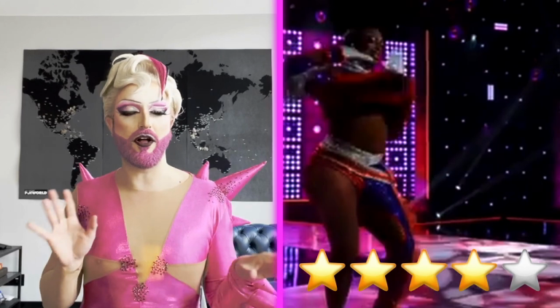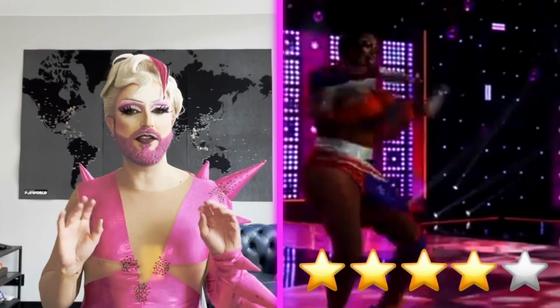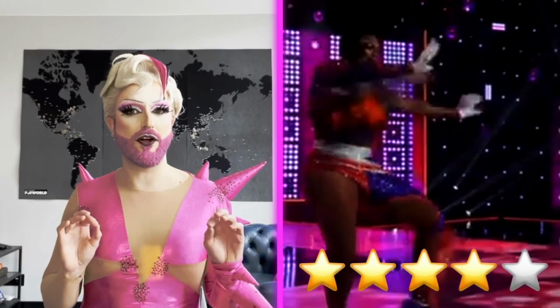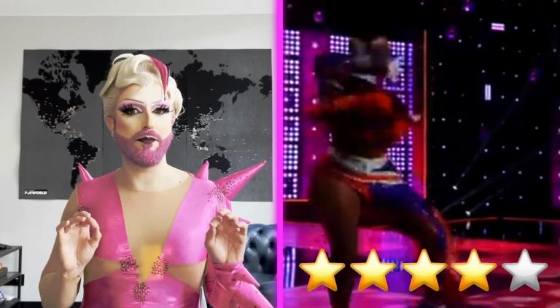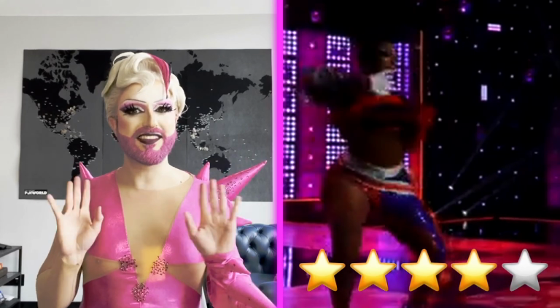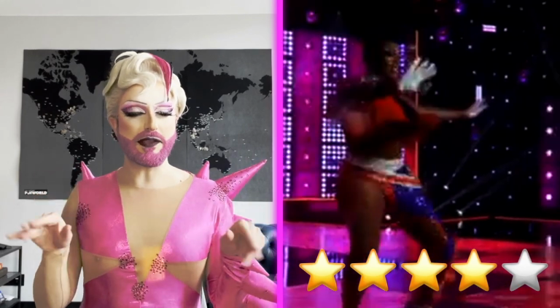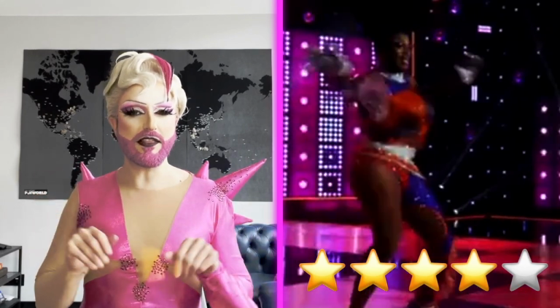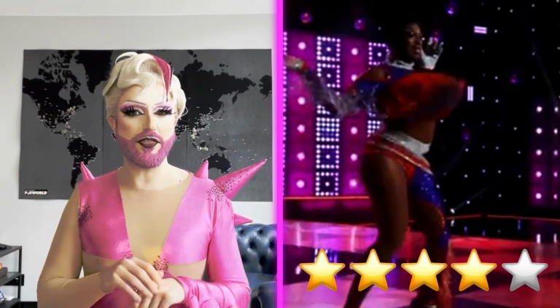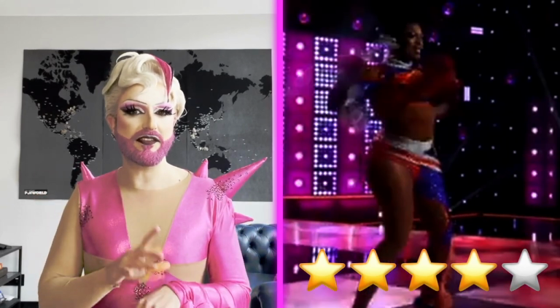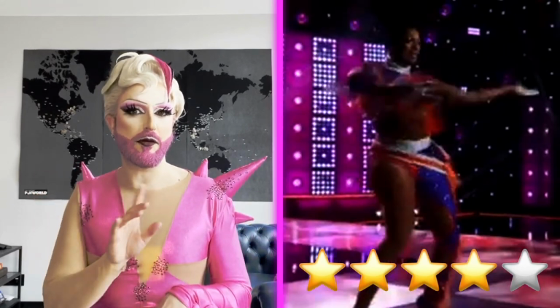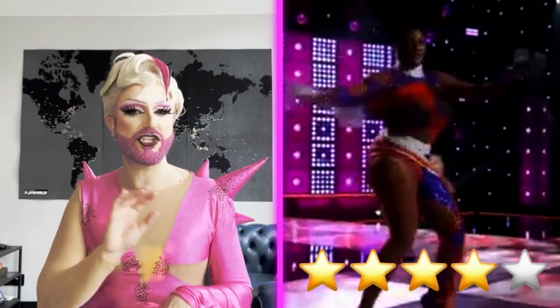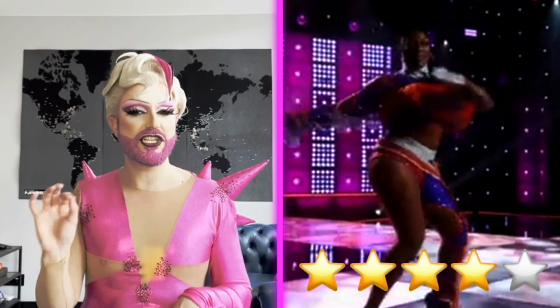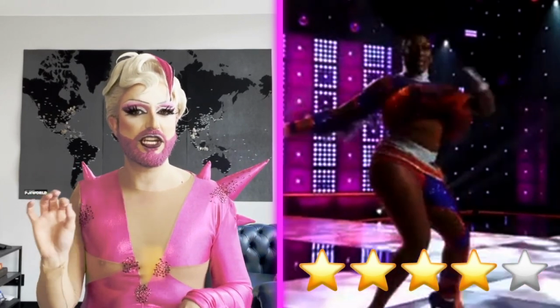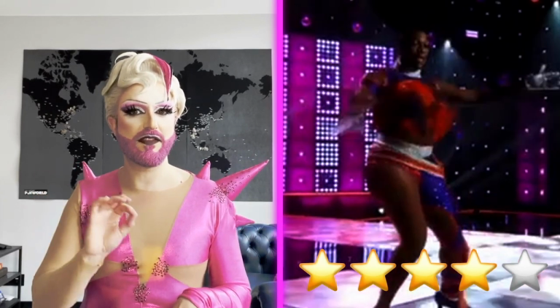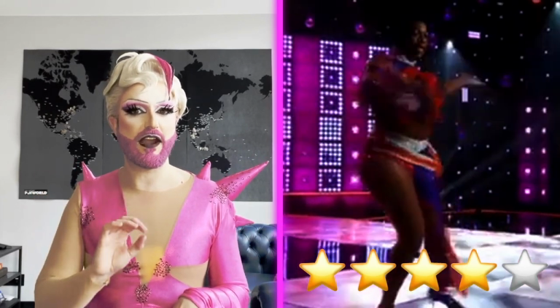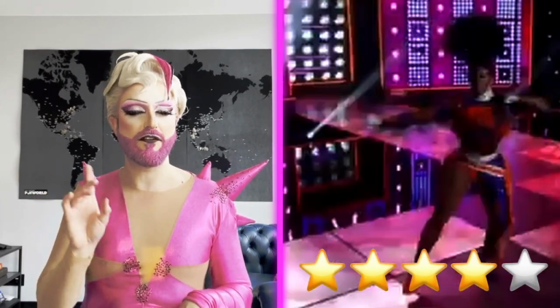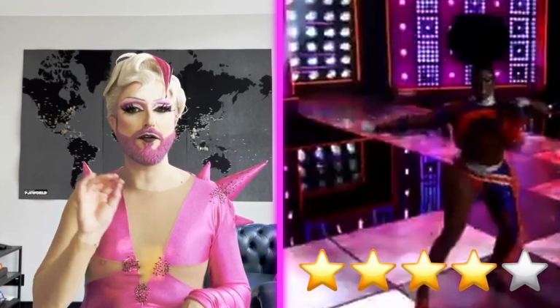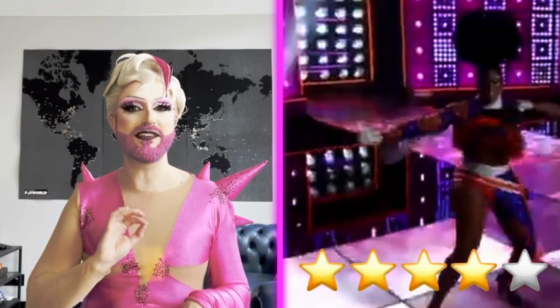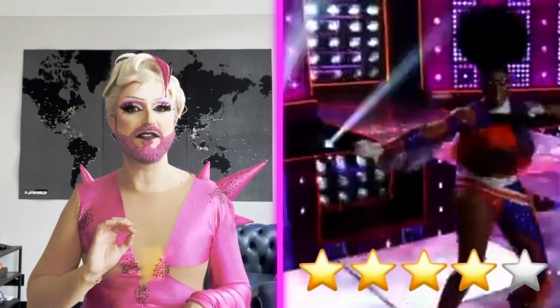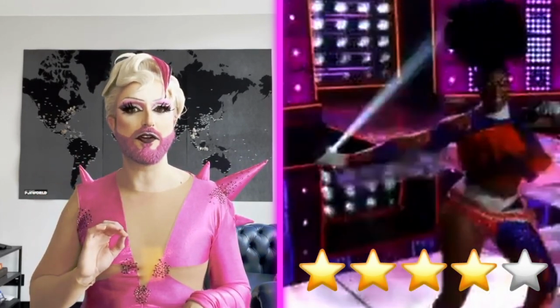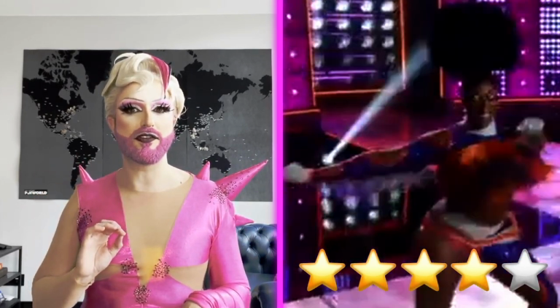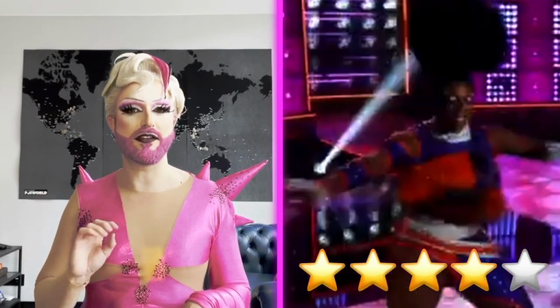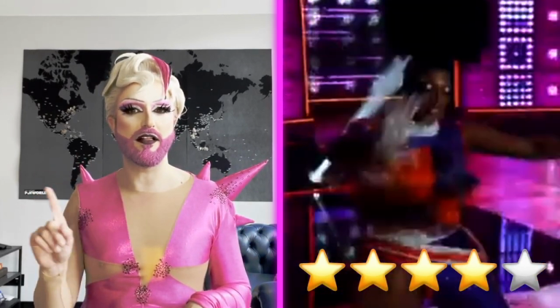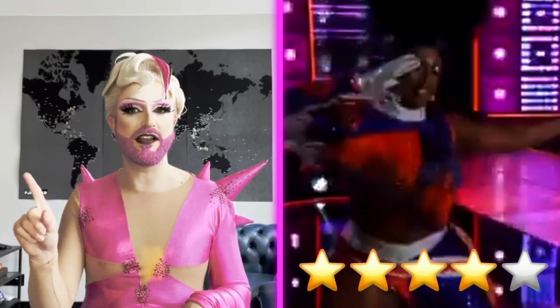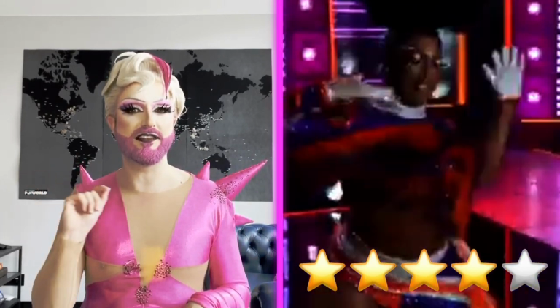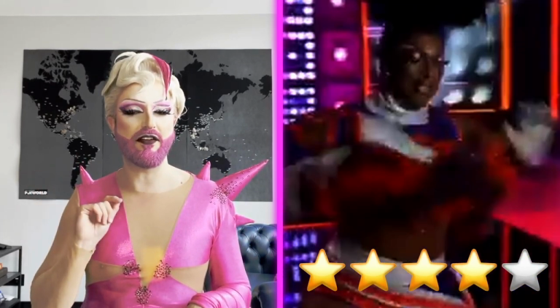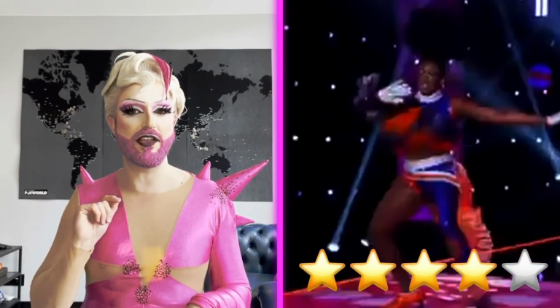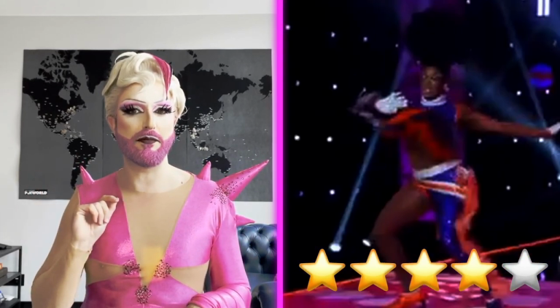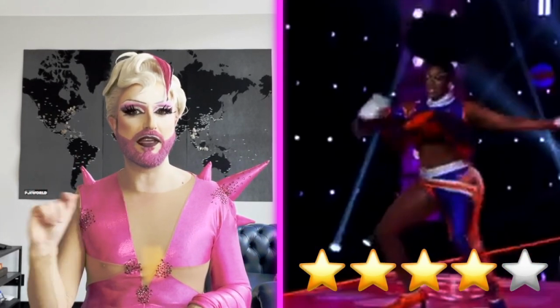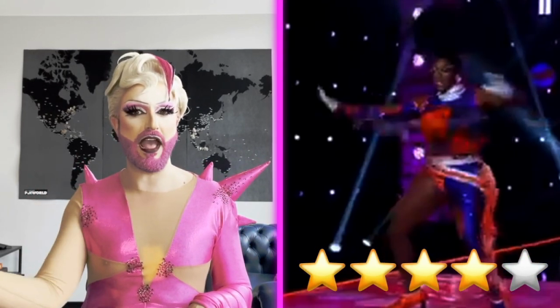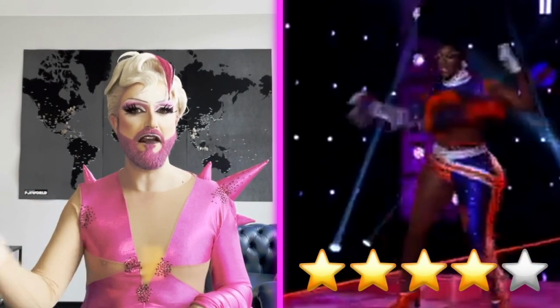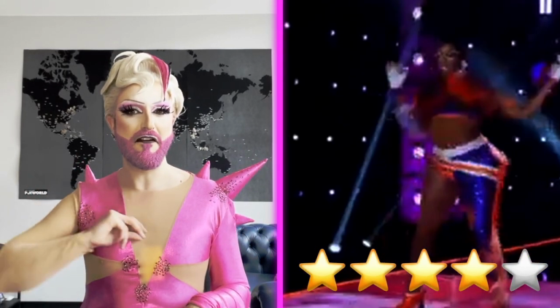All in all, despite the little things that I would change here and there, for Ms. Saphira Cristal, it is definitely going to be a fab.